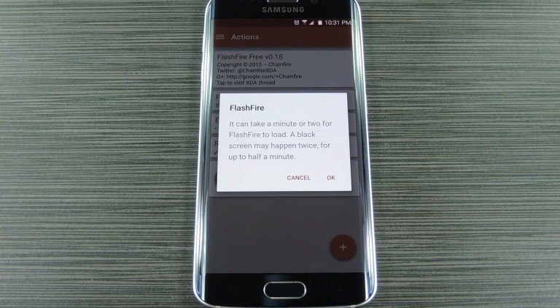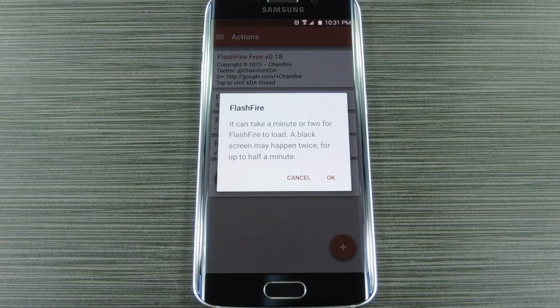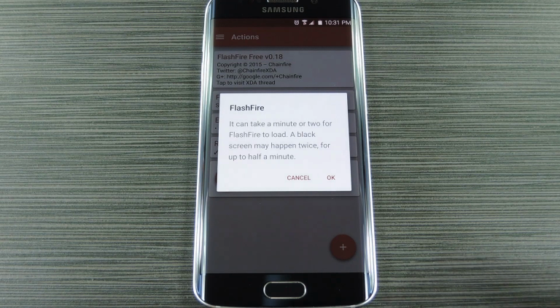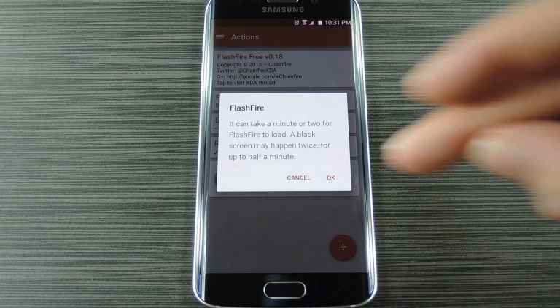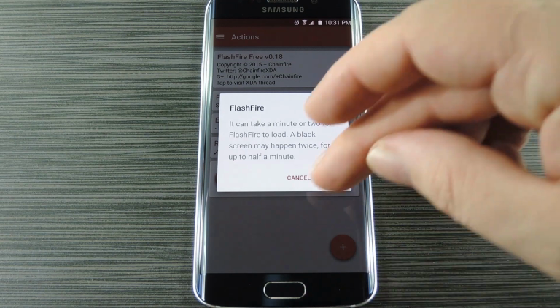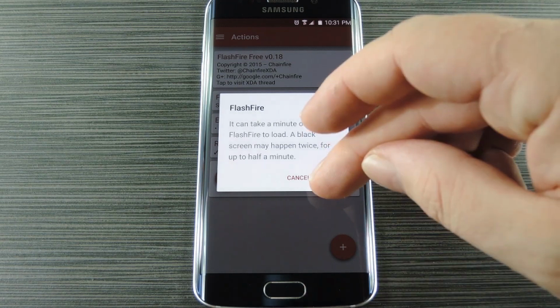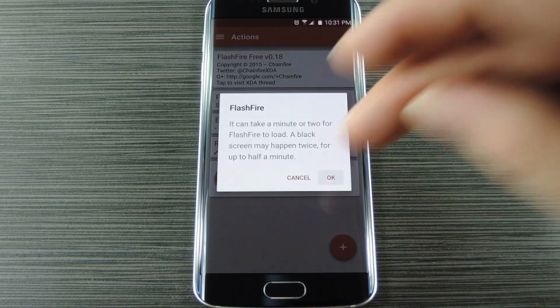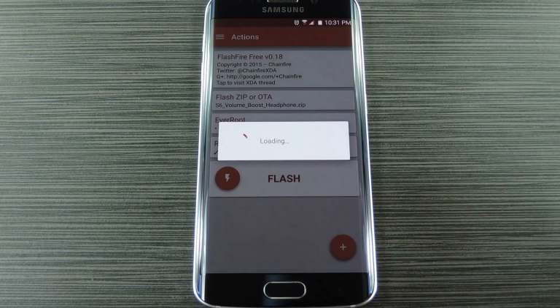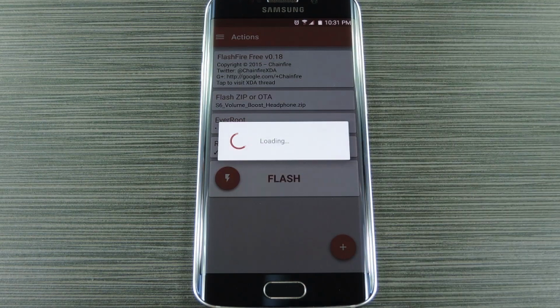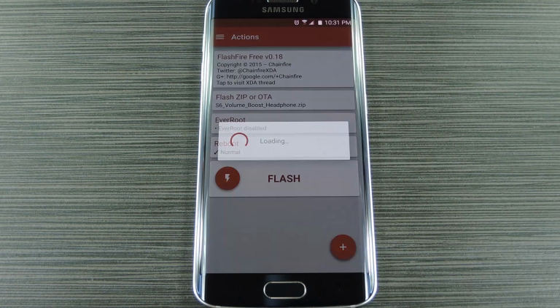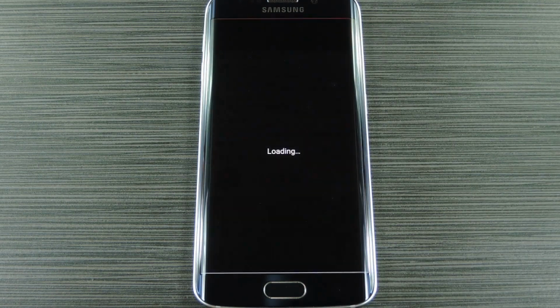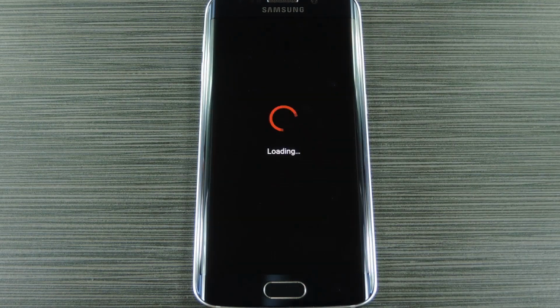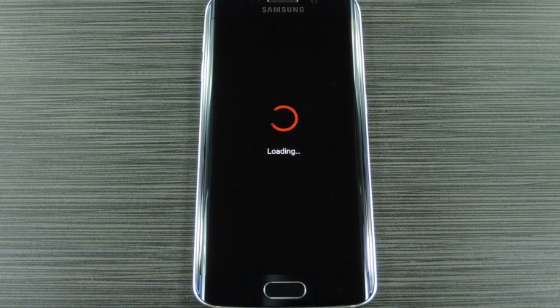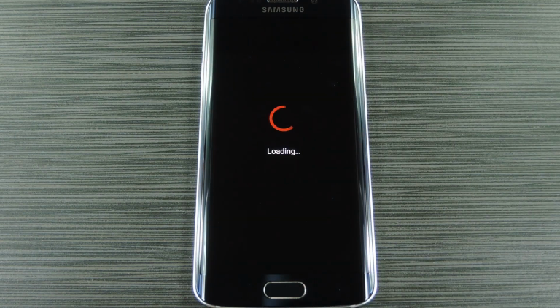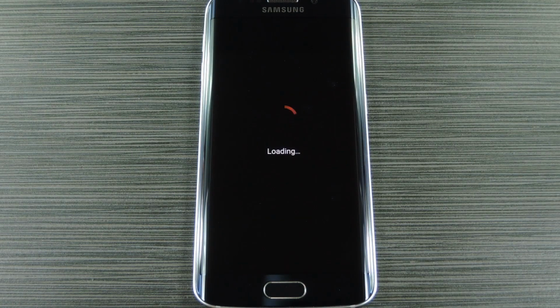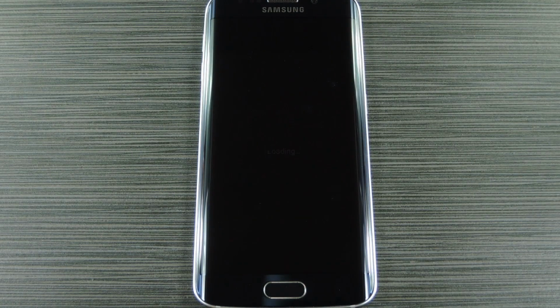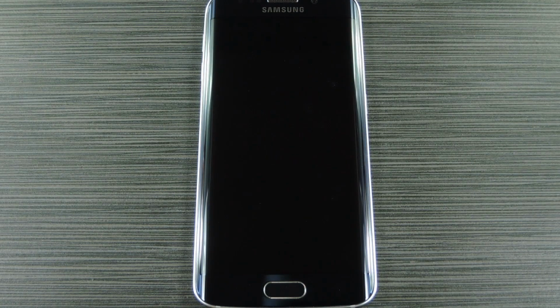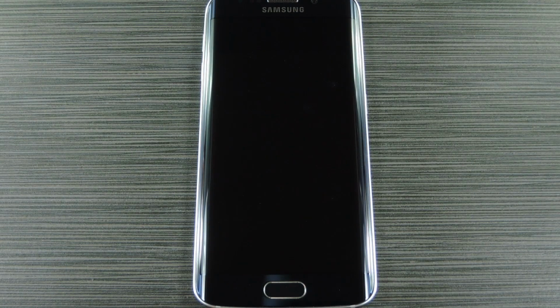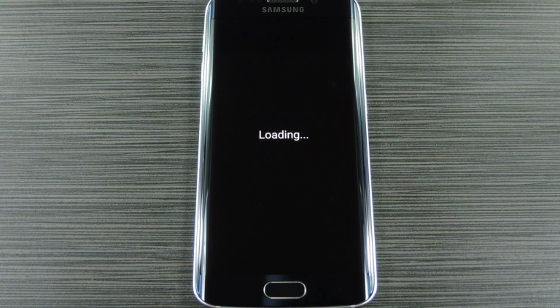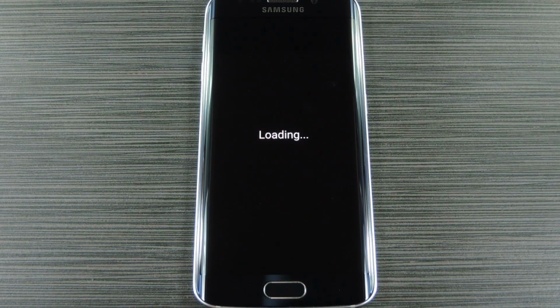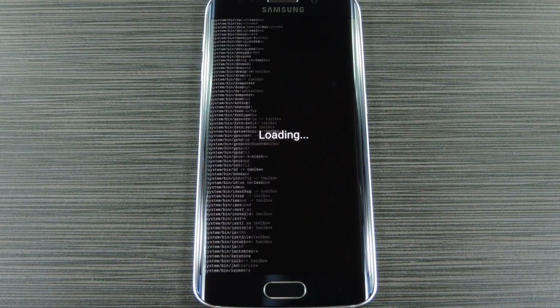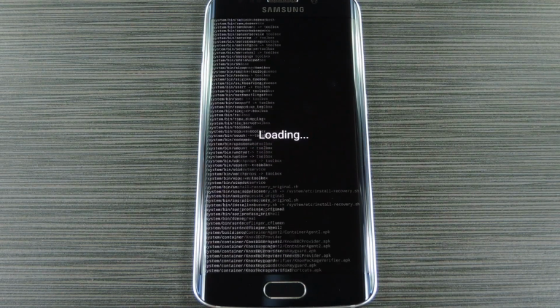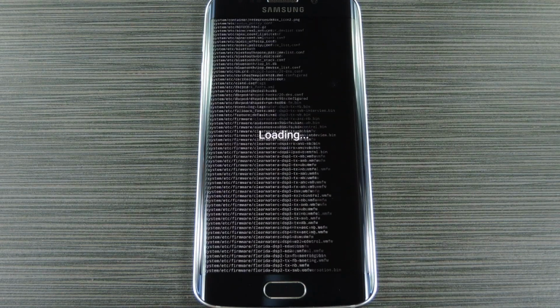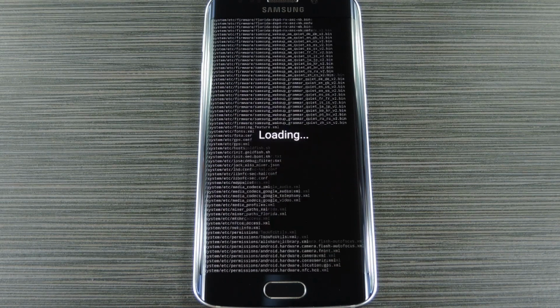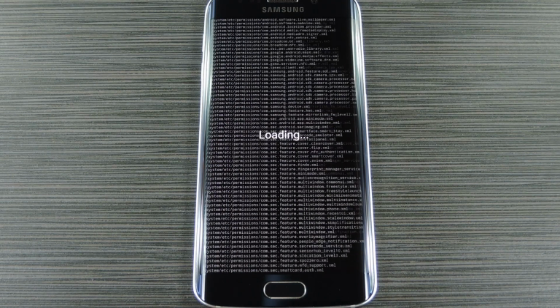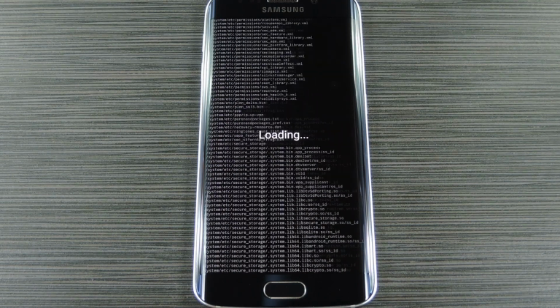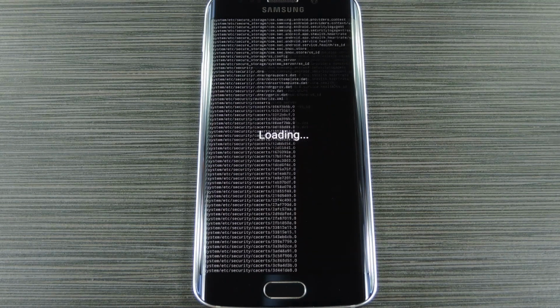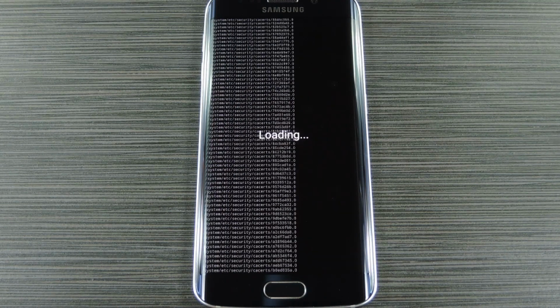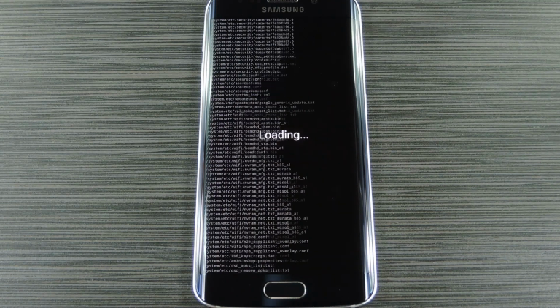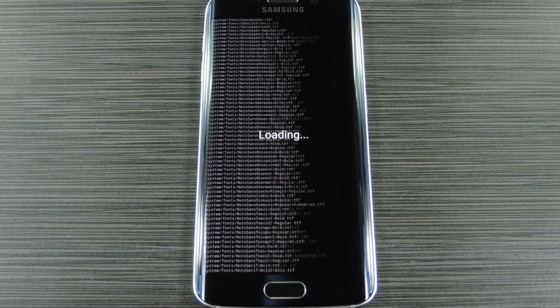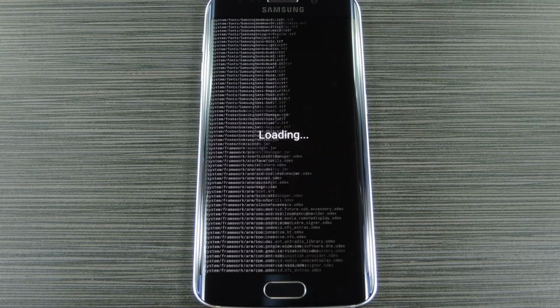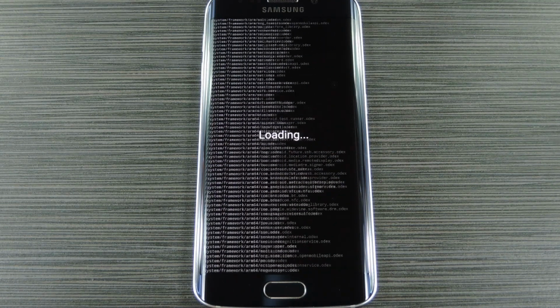Hey, what's up everybody, it's Dallas with Gadget Hacks, and today I'm going to show you how to flash zips on your Galaxy S6 without tripping Knox.